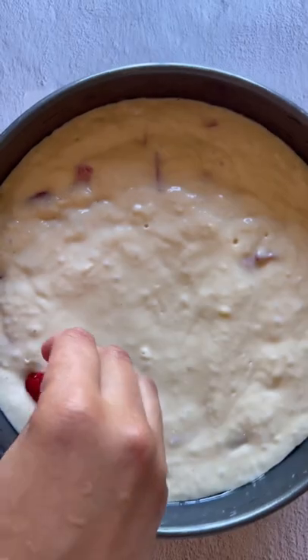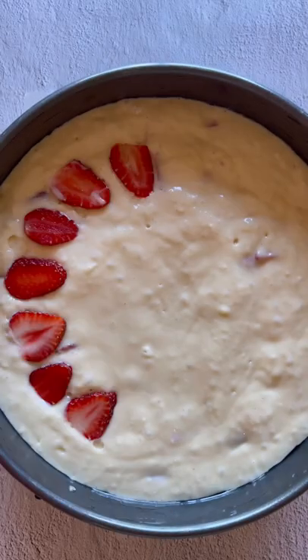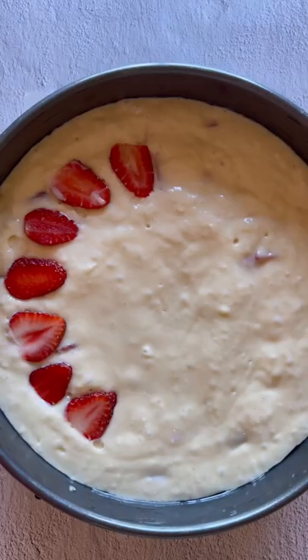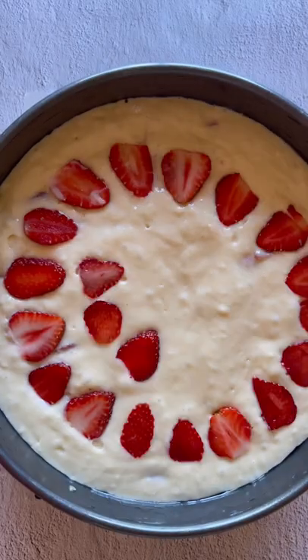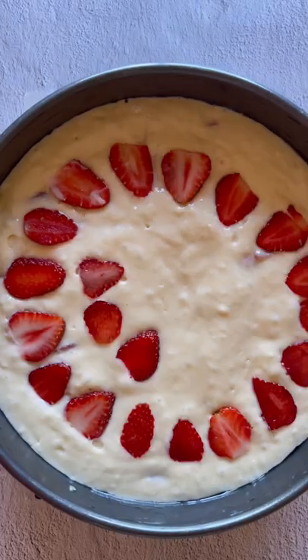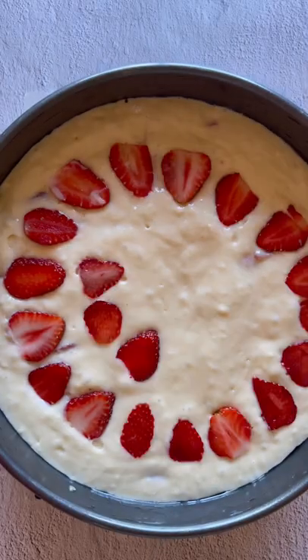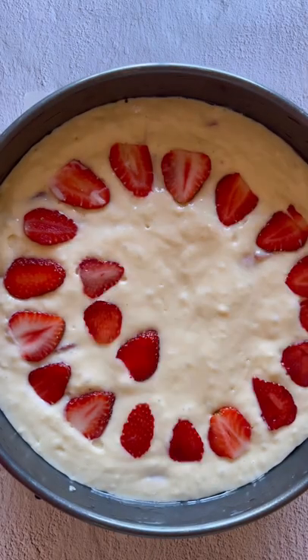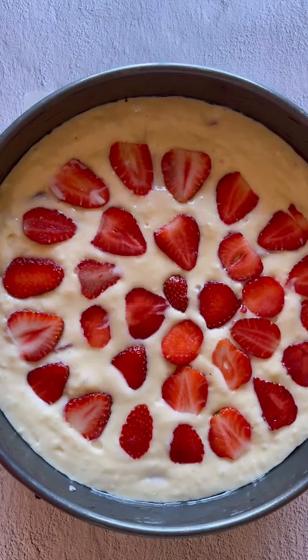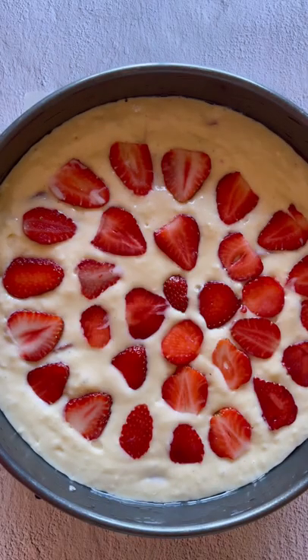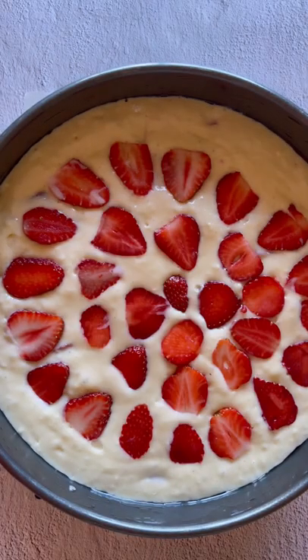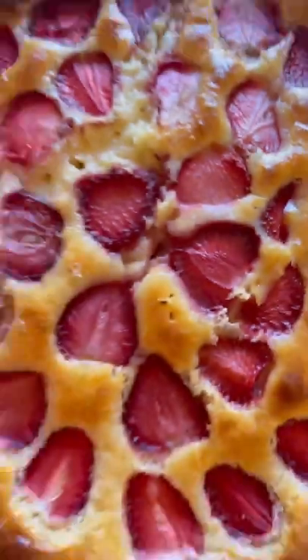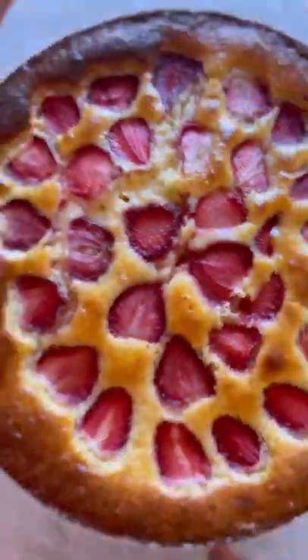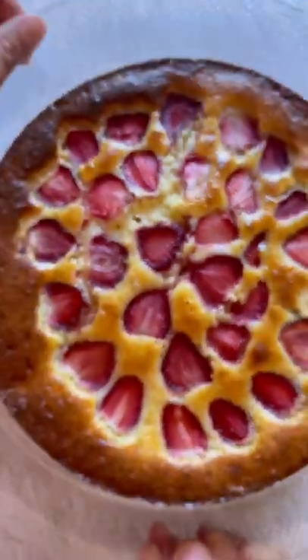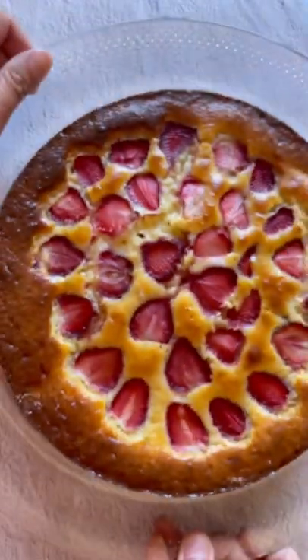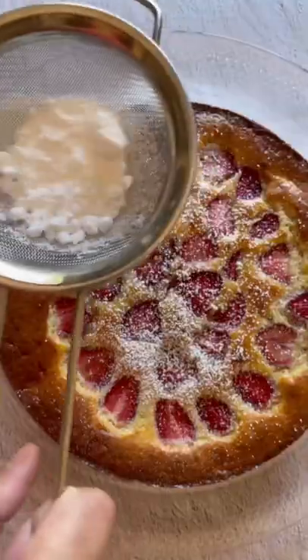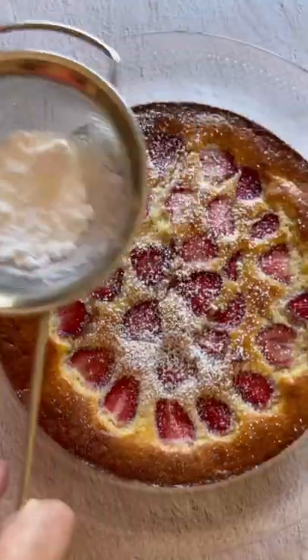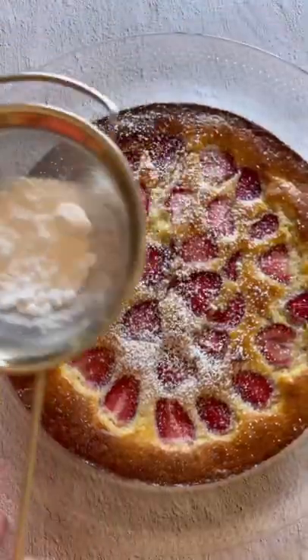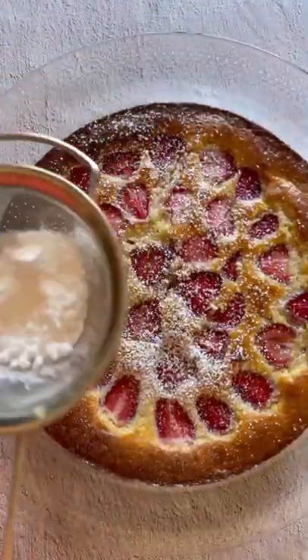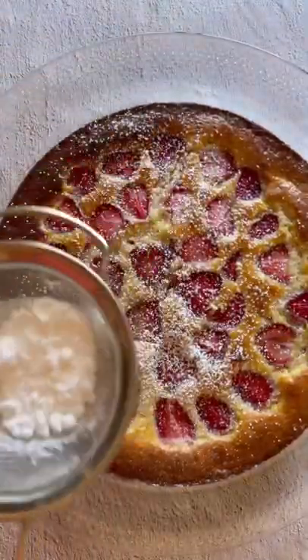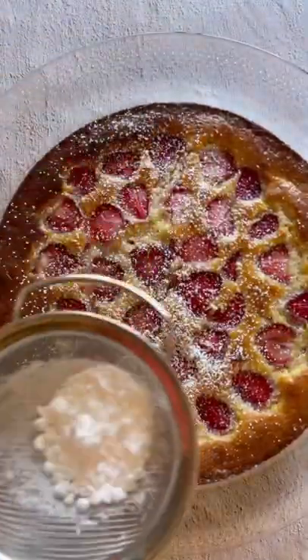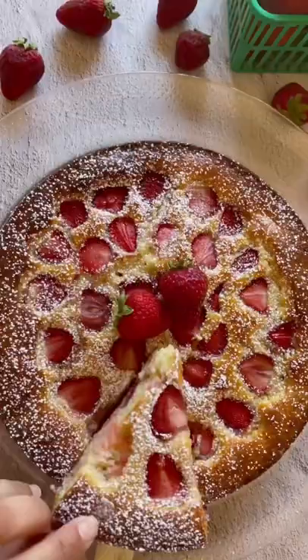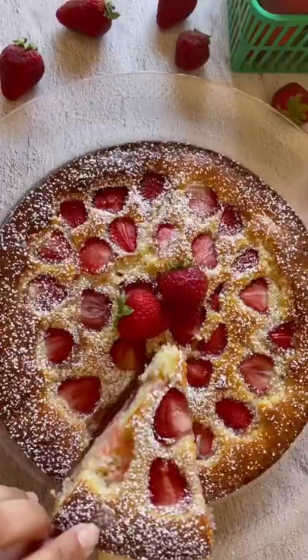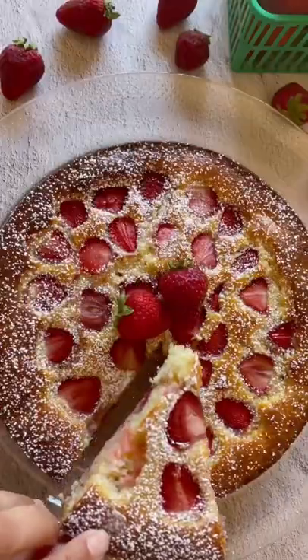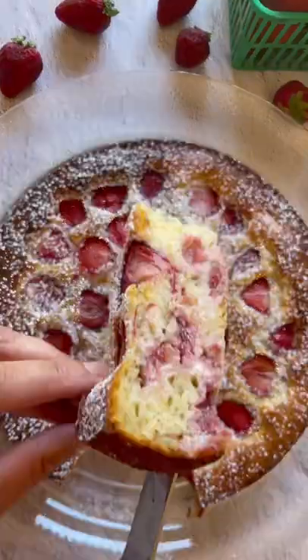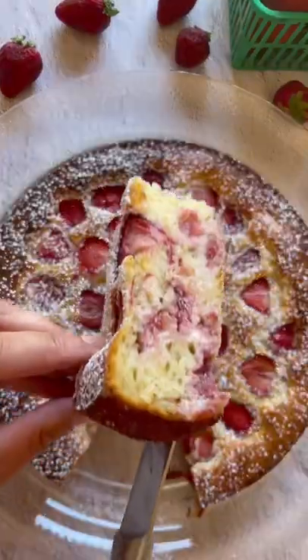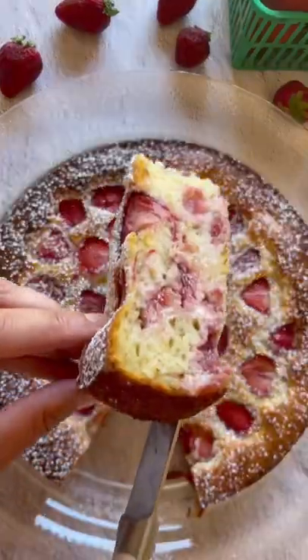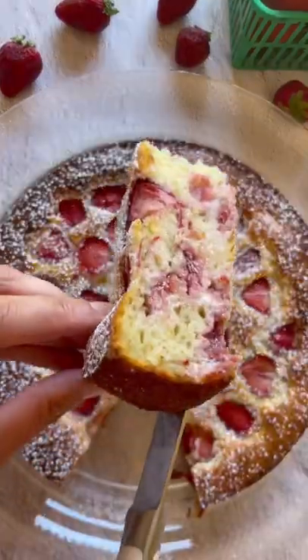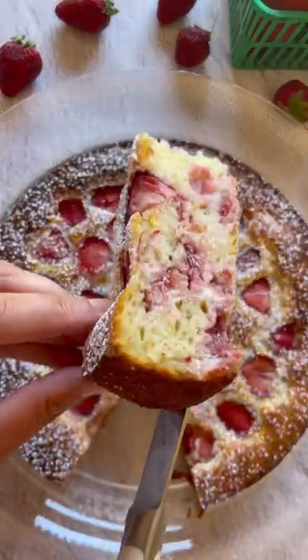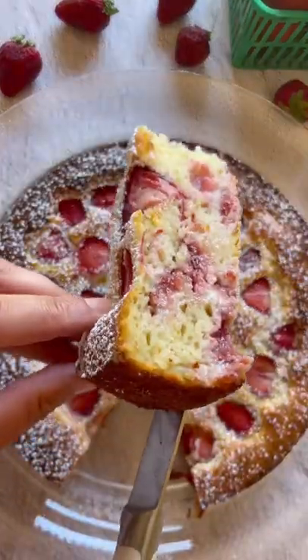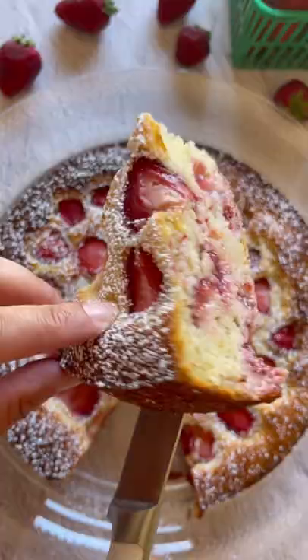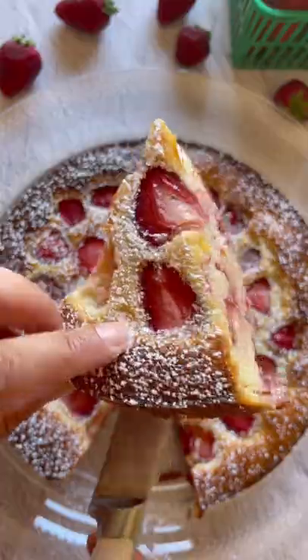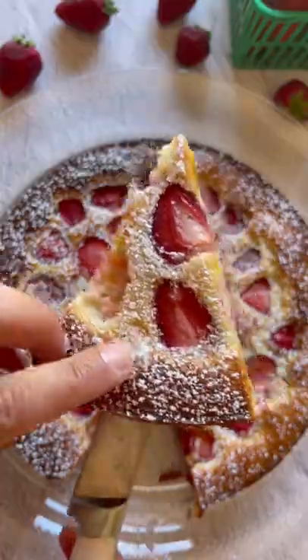Bake for about 15 minutes or until golden brown. Sprinkle some powdered sugar on top, and don't forget to save and follow for more.